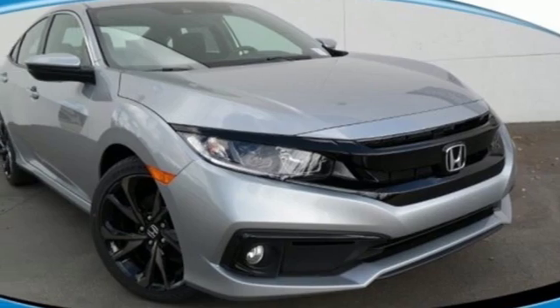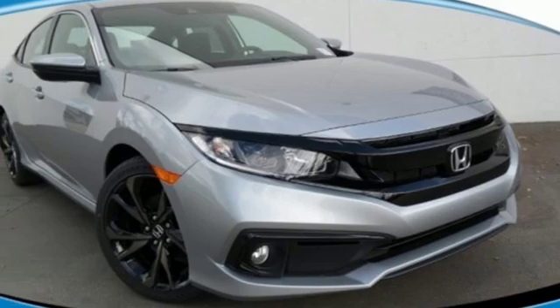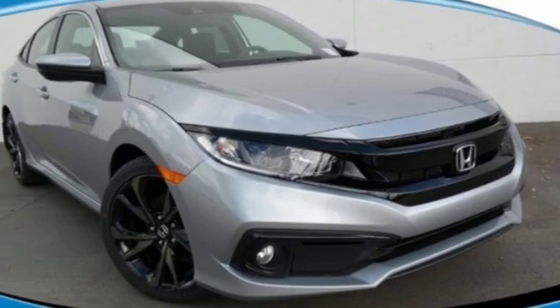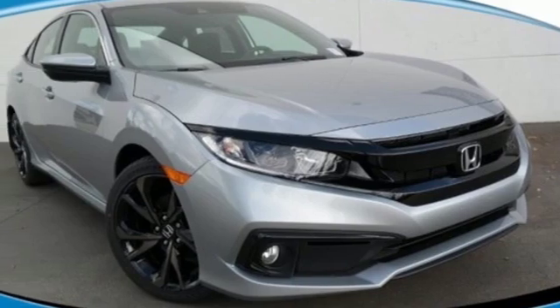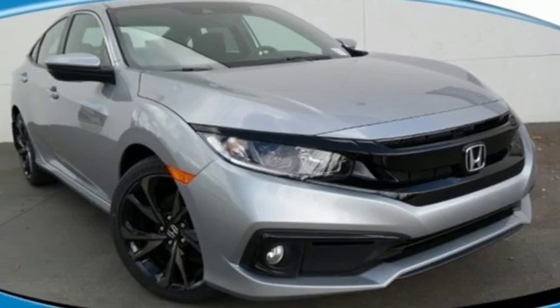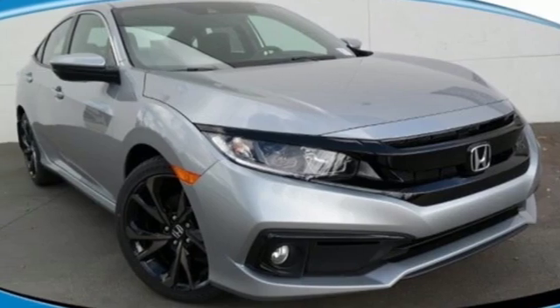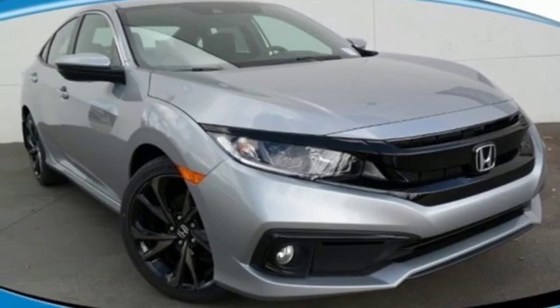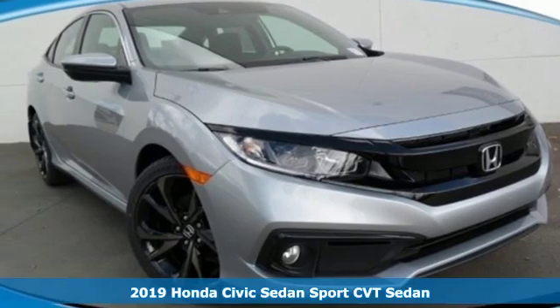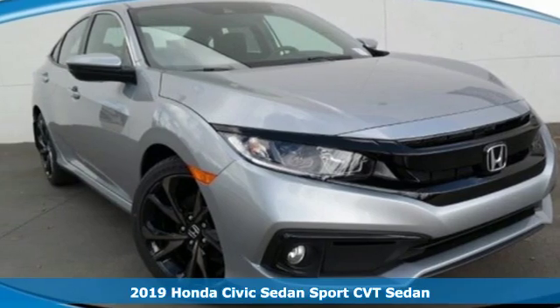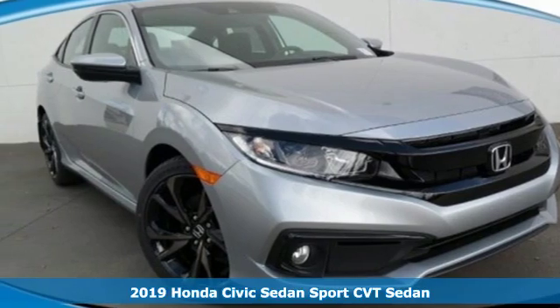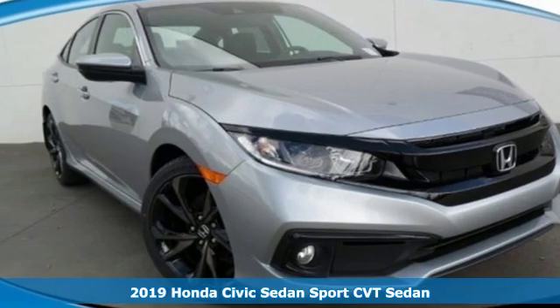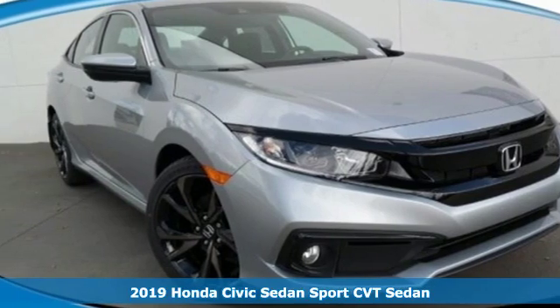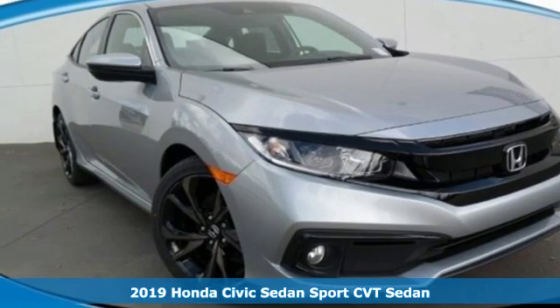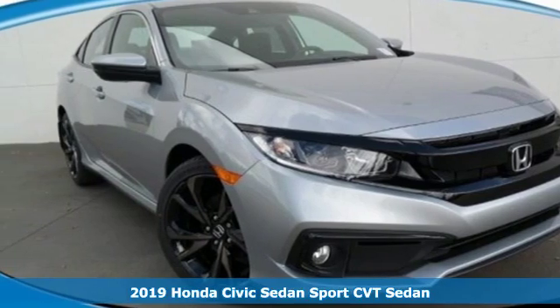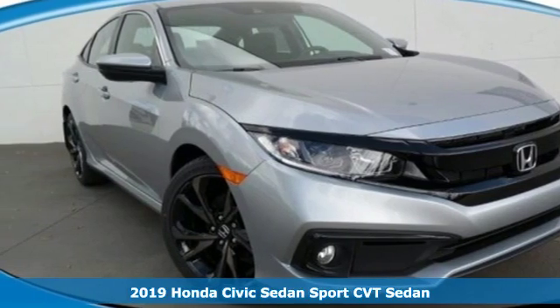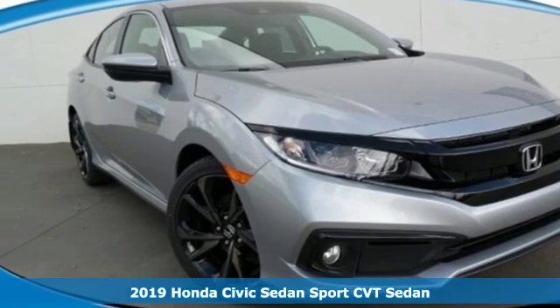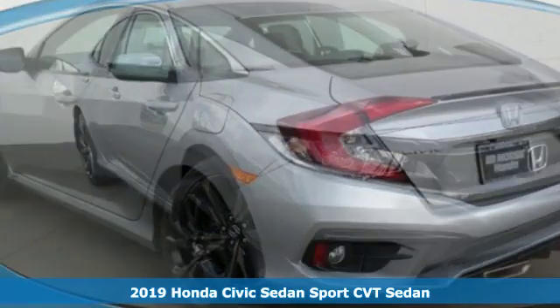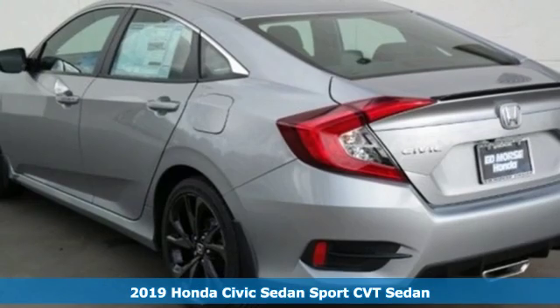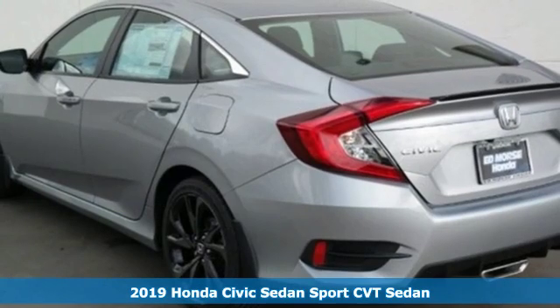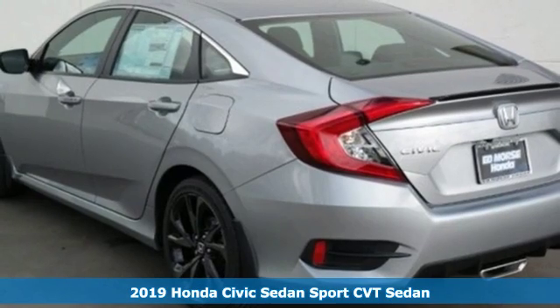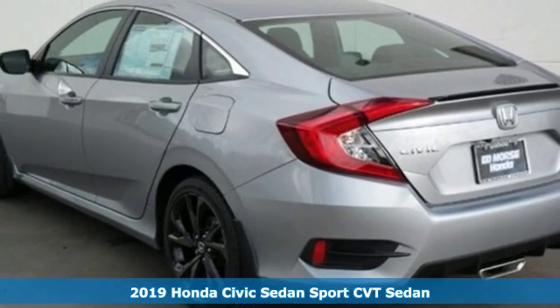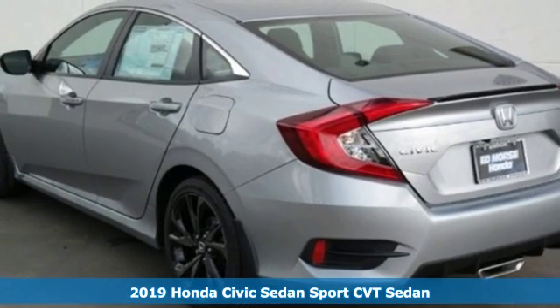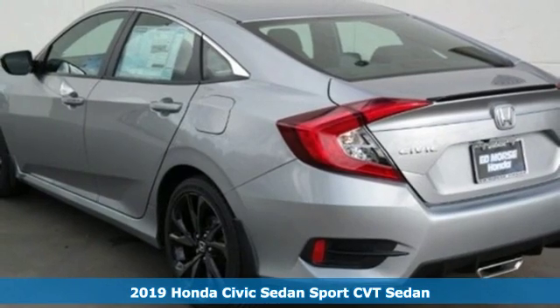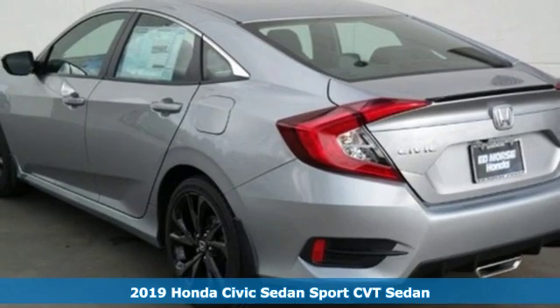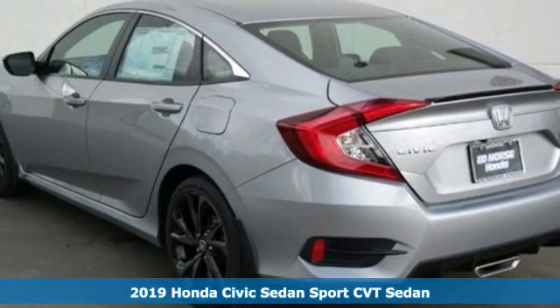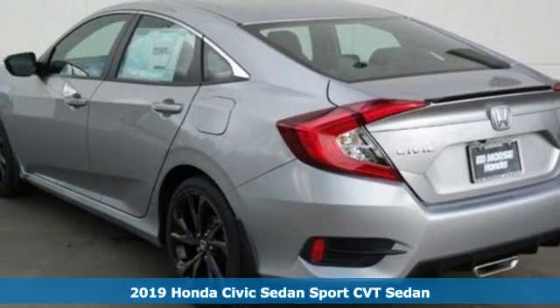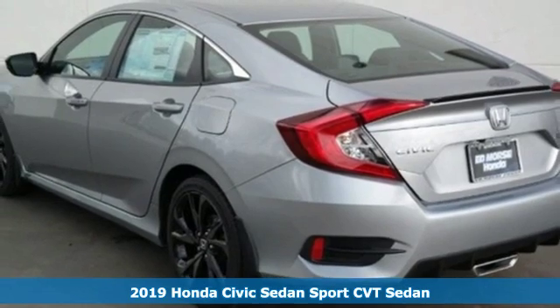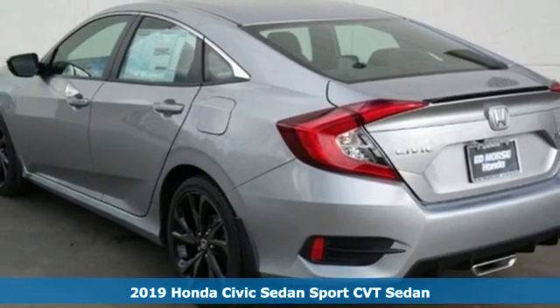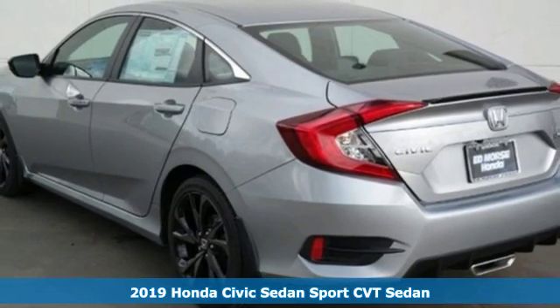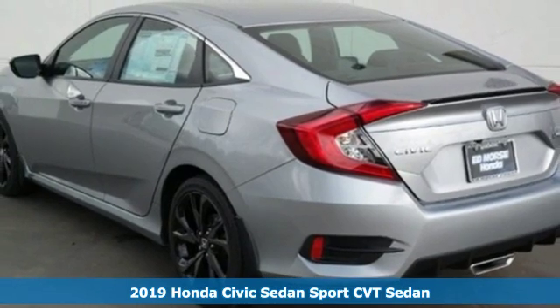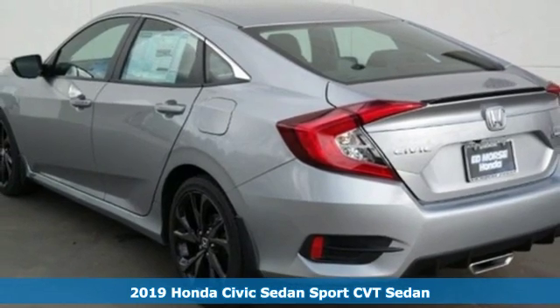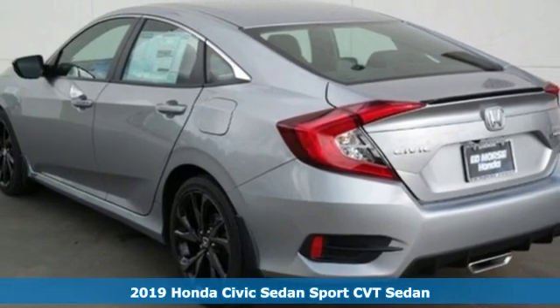Here's a new 2019 Honda Civic Sedan. In a crowded space, stand out as a leader.